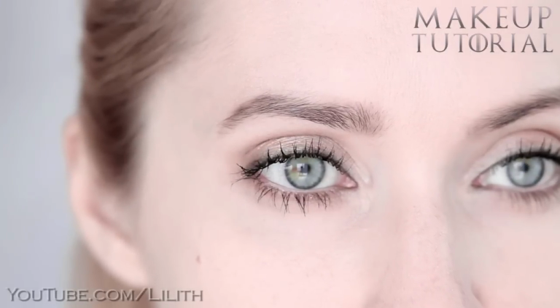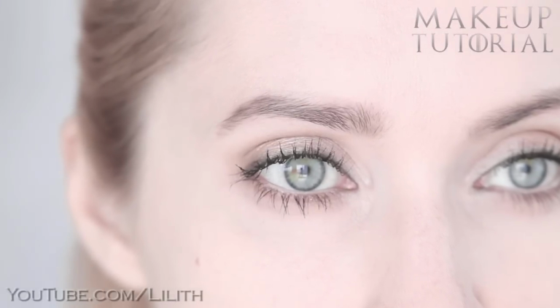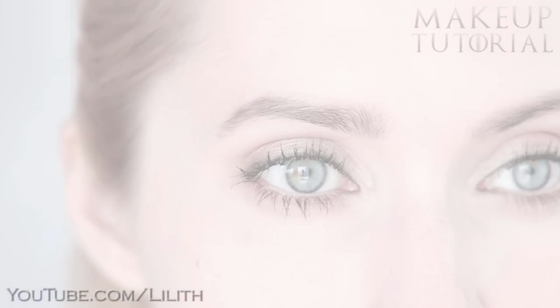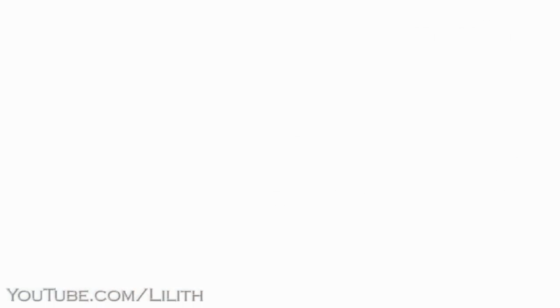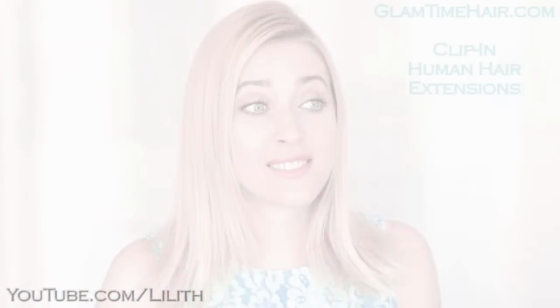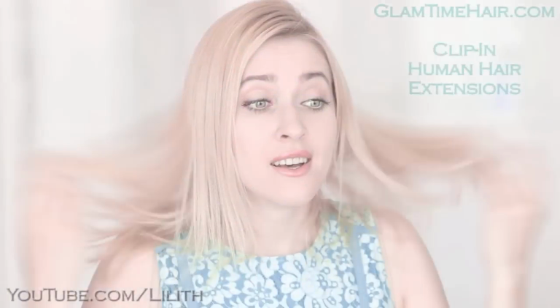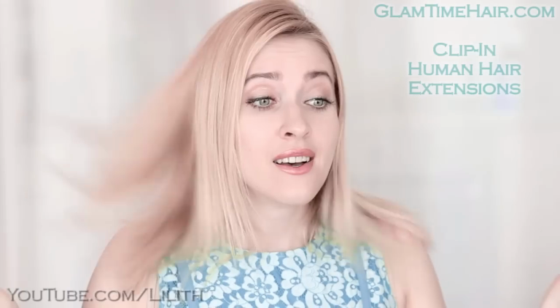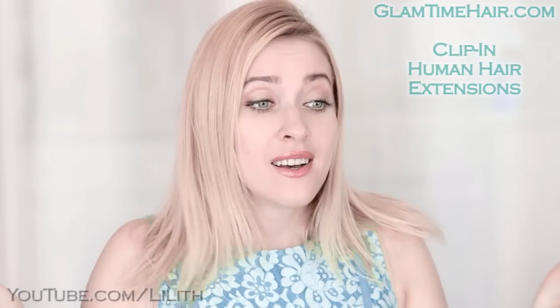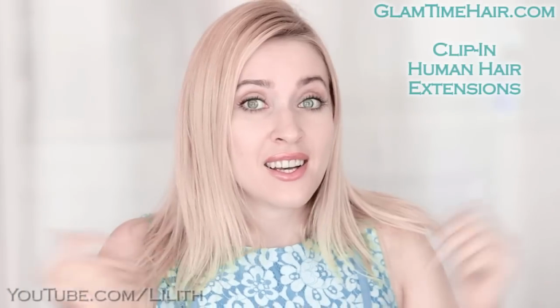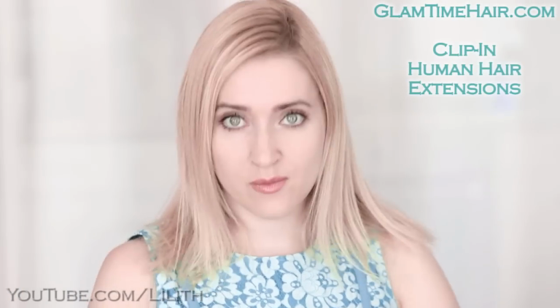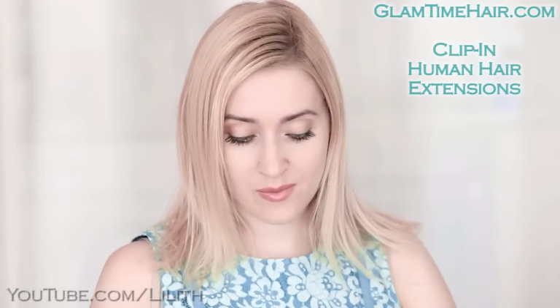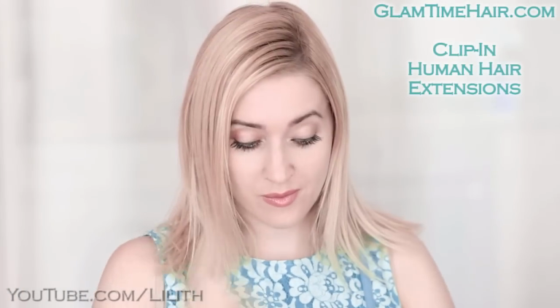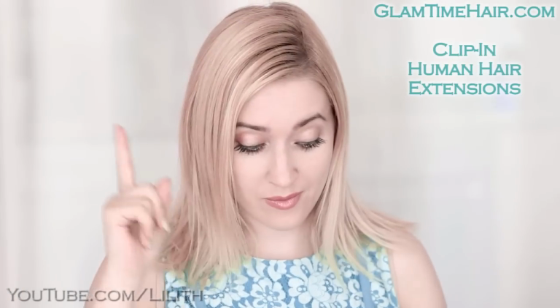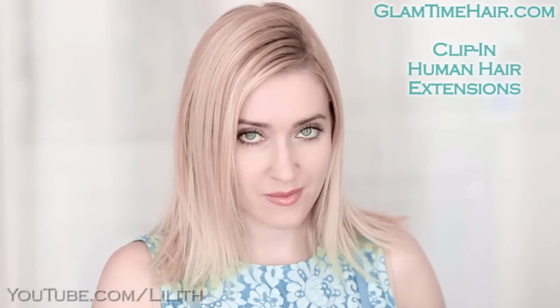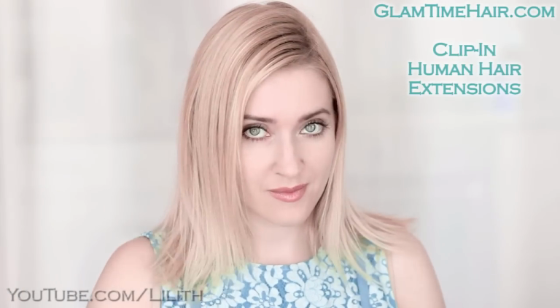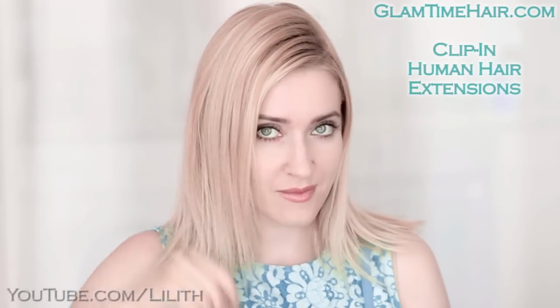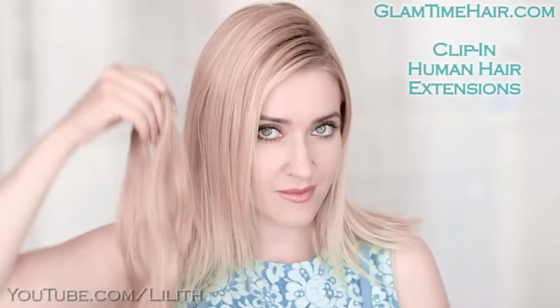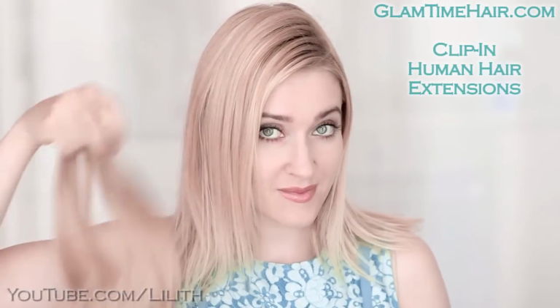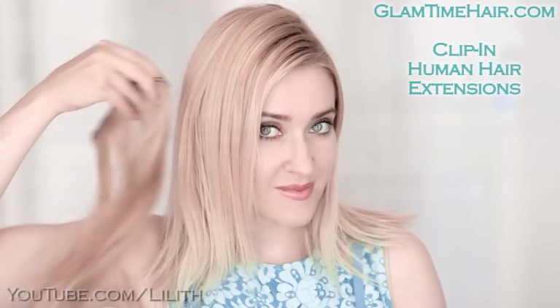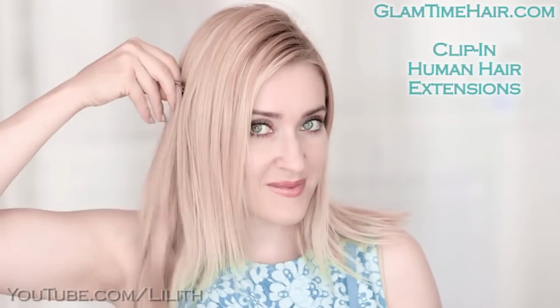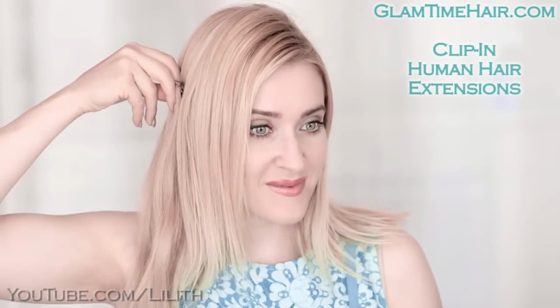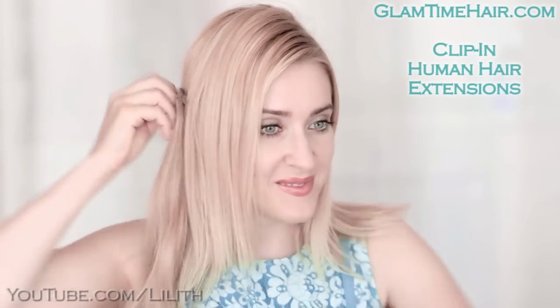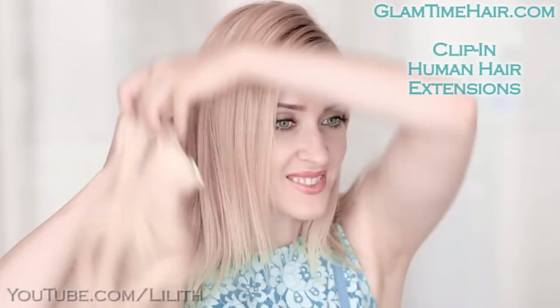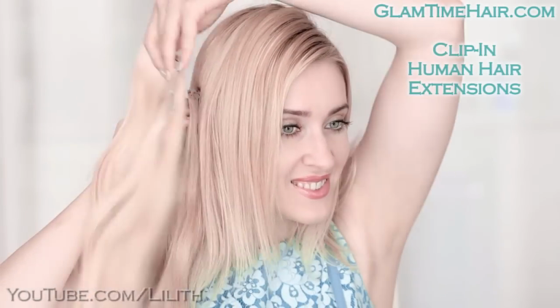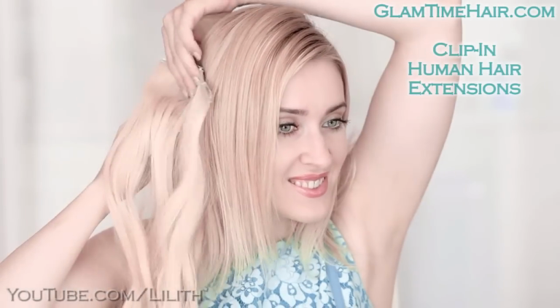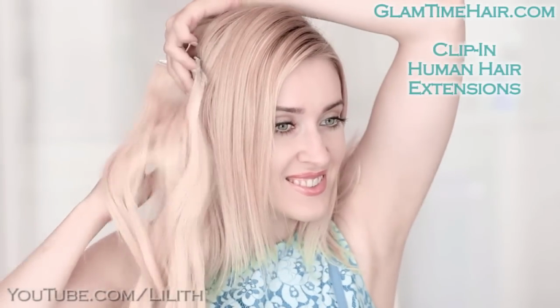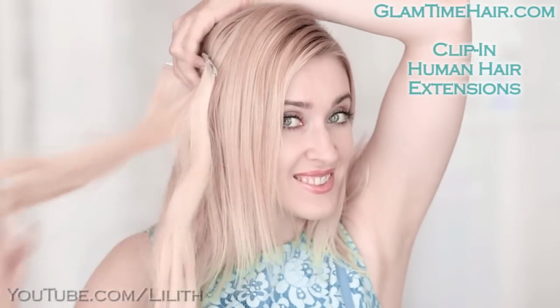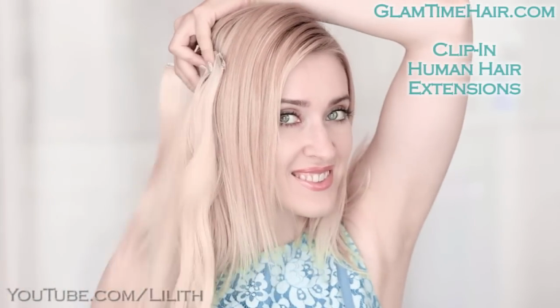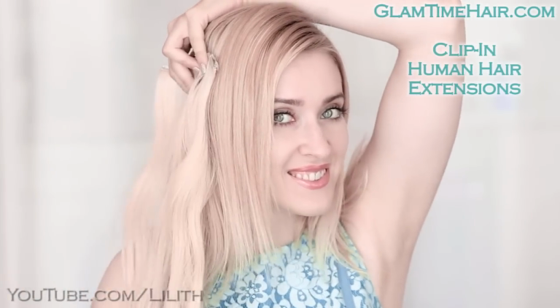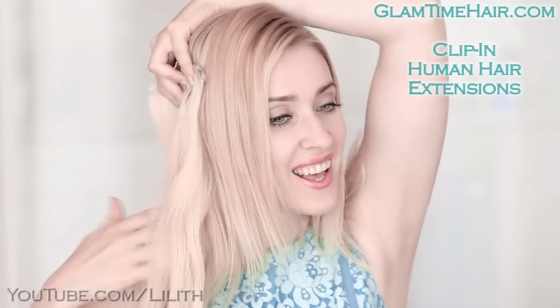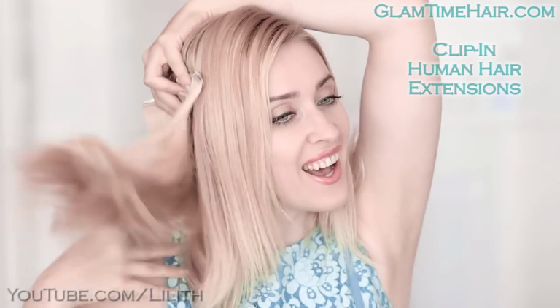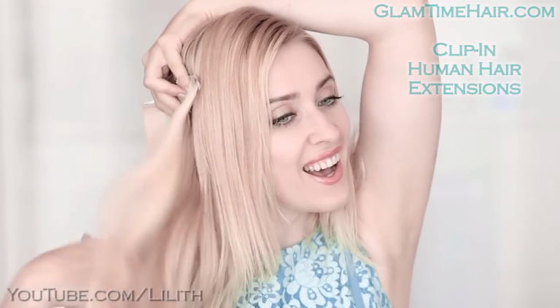For a more authentic look I'll be using my Glam Time hair extensions, though both hairstyles can be done also on medium-long hair.